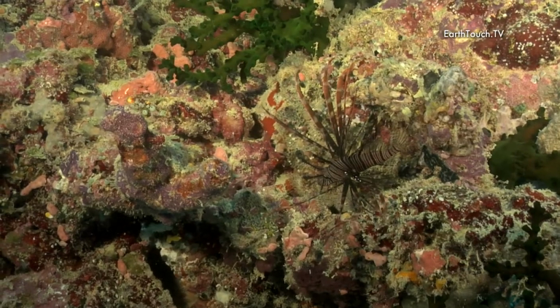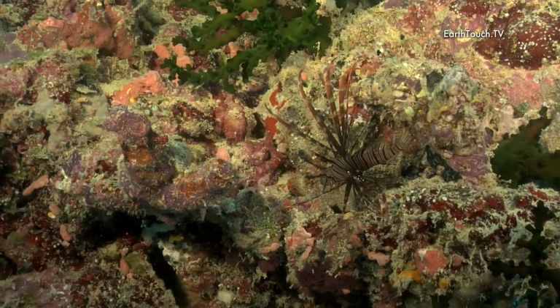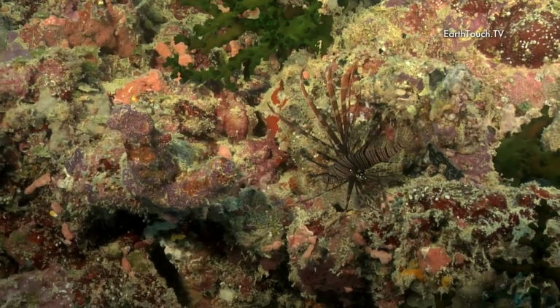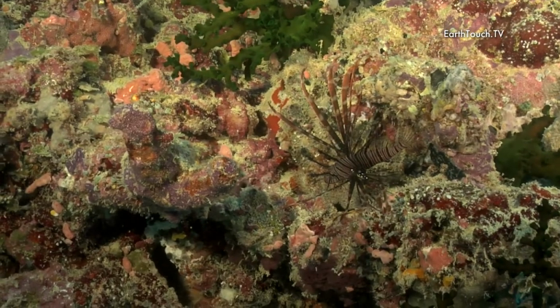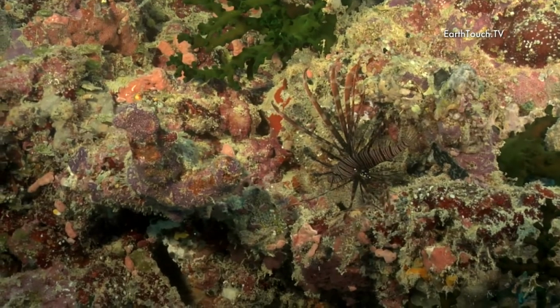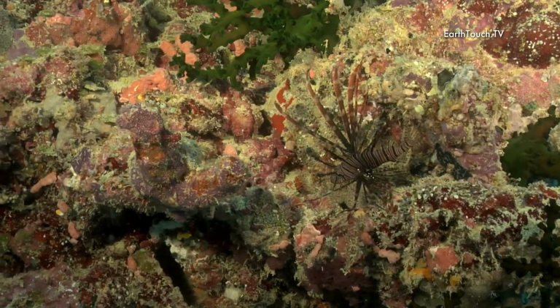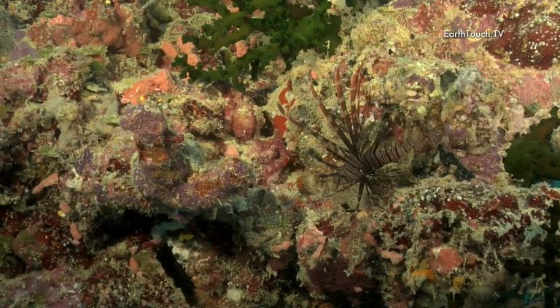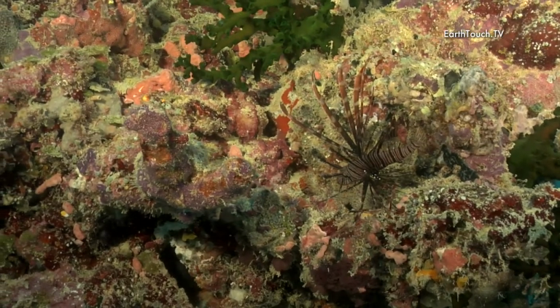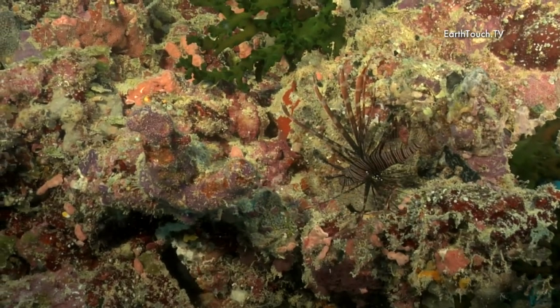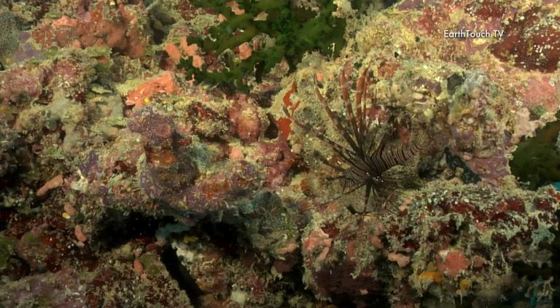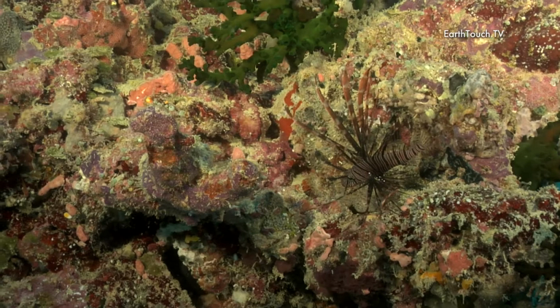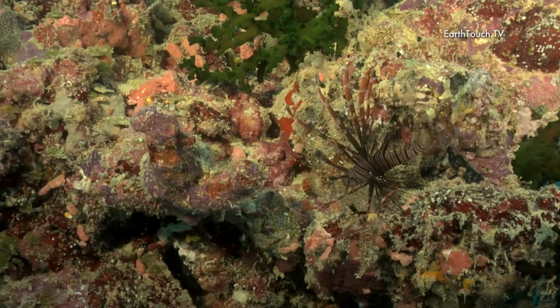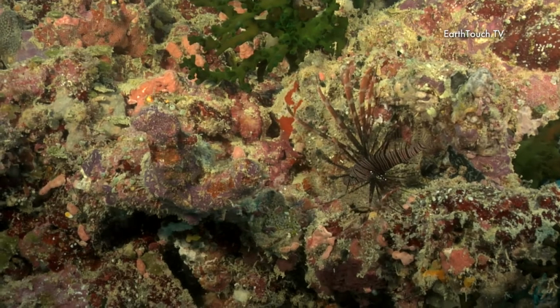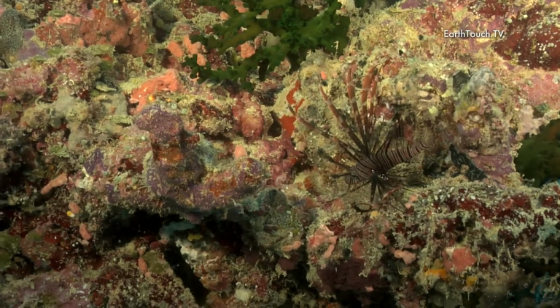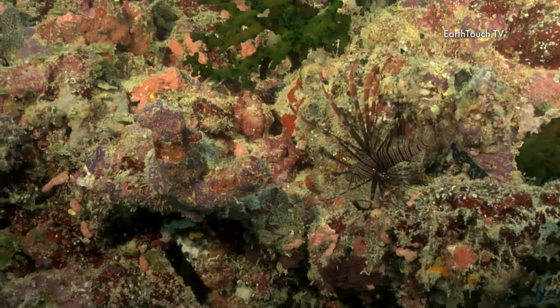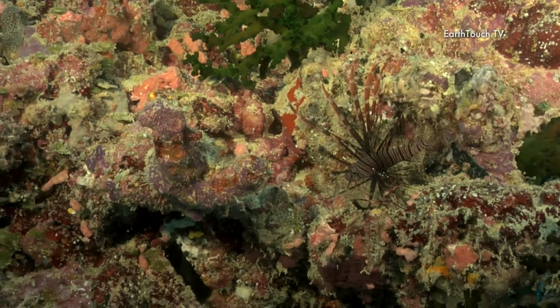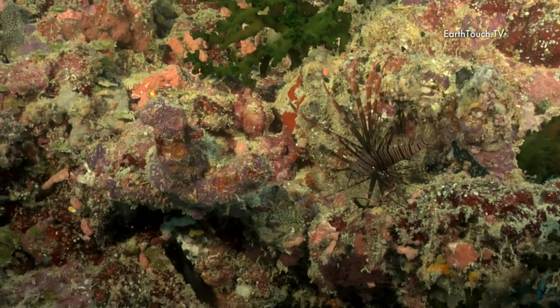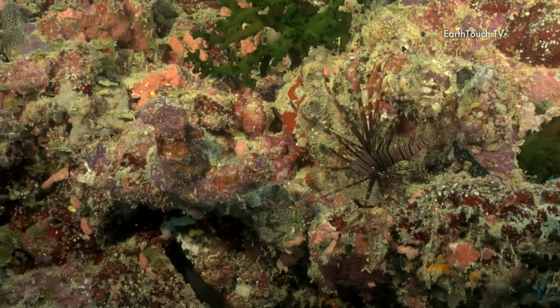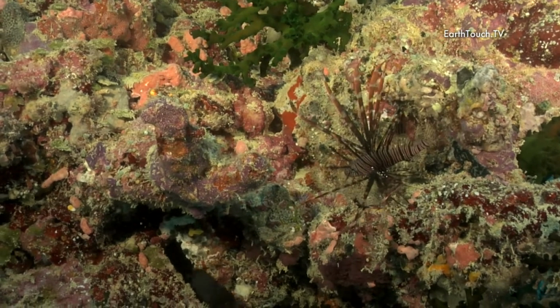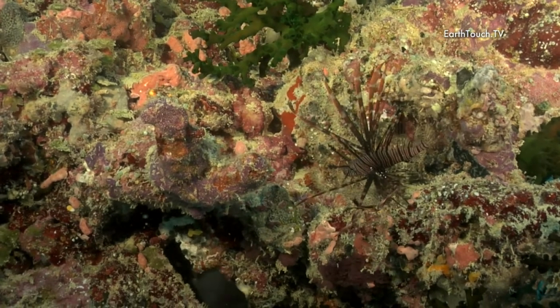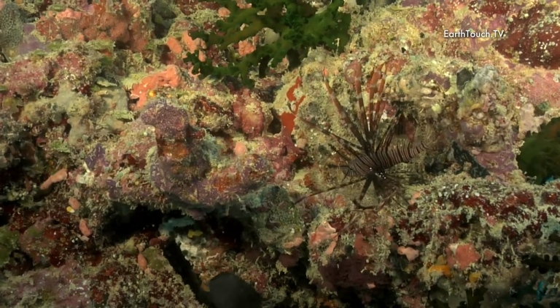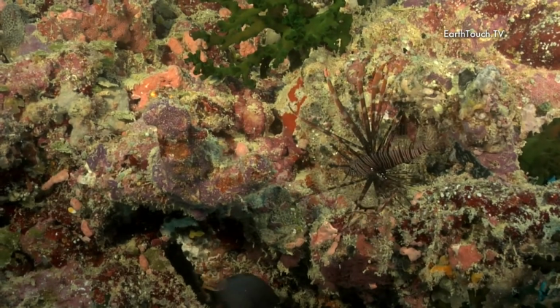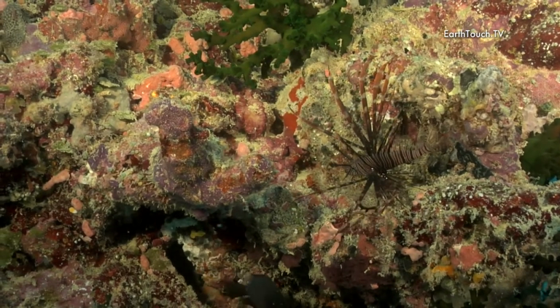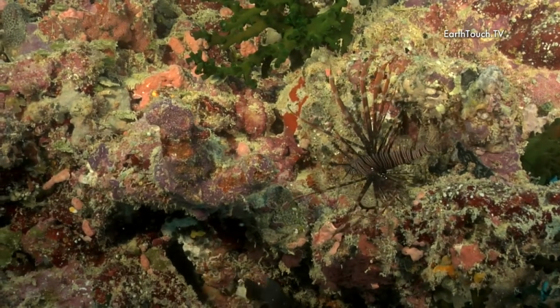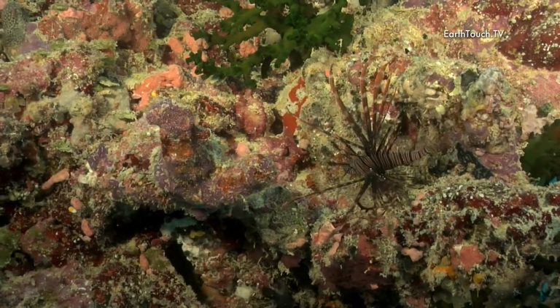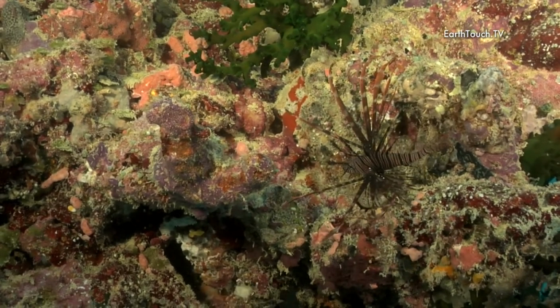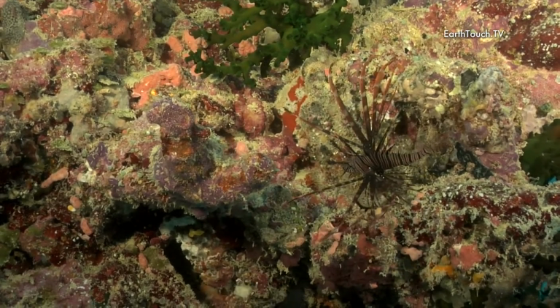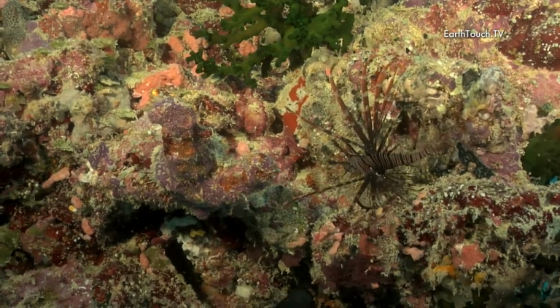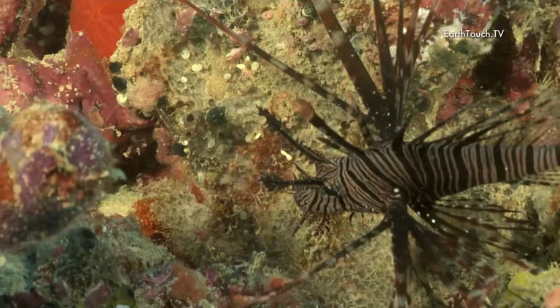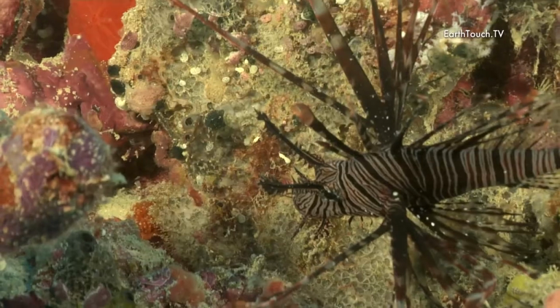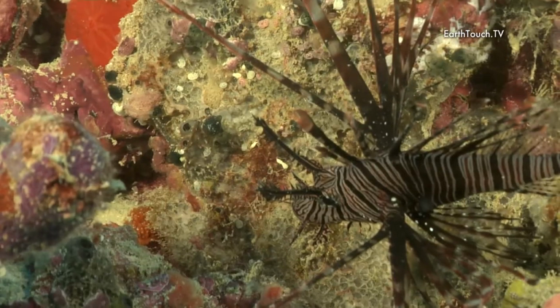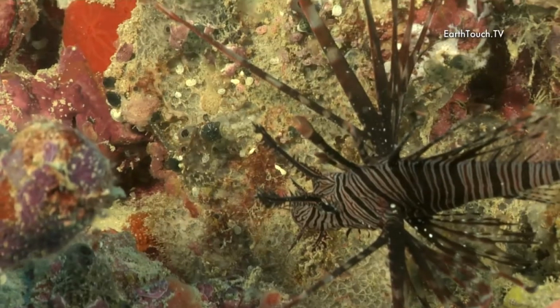In this particular rock I found some very interesting fish, like this devil fire fish.